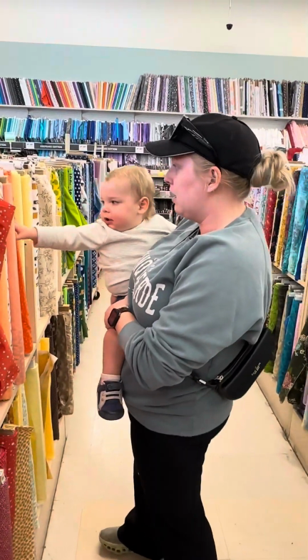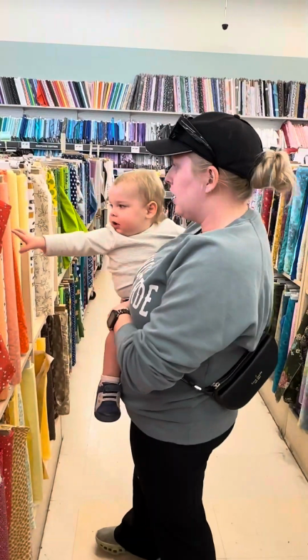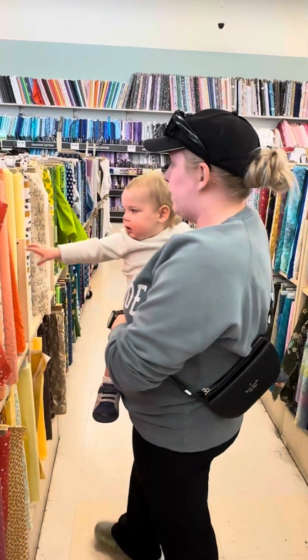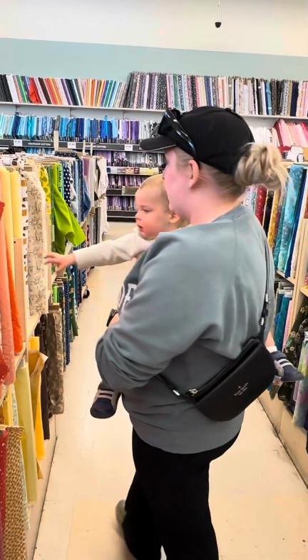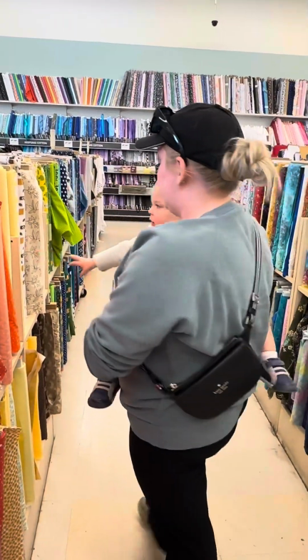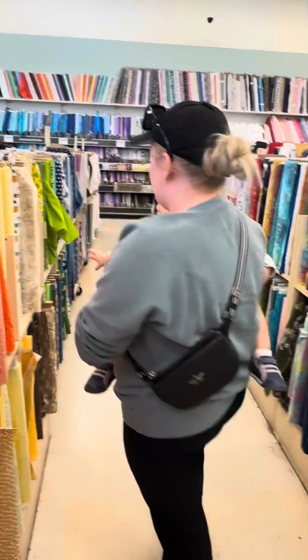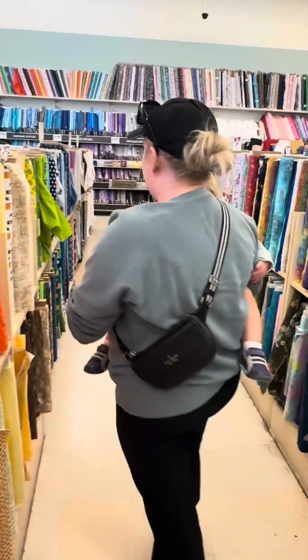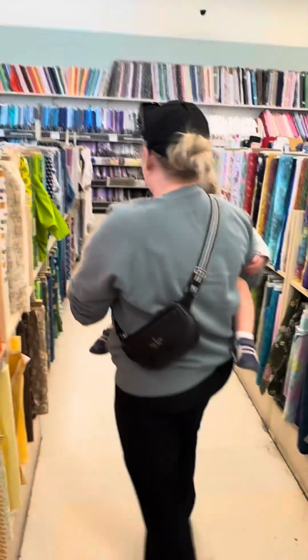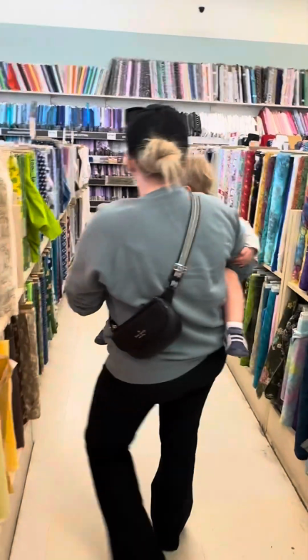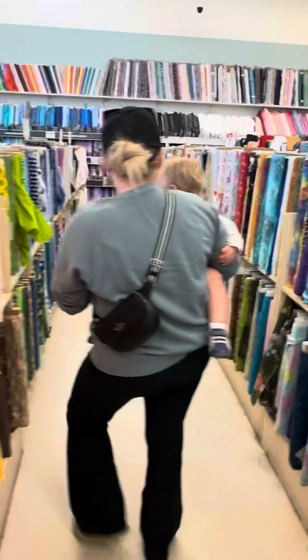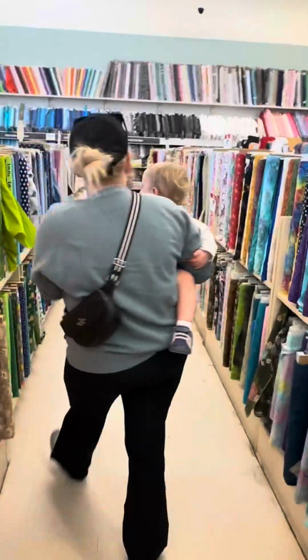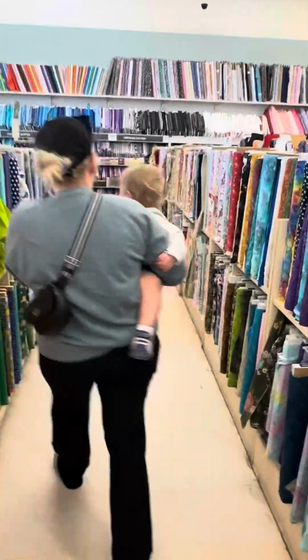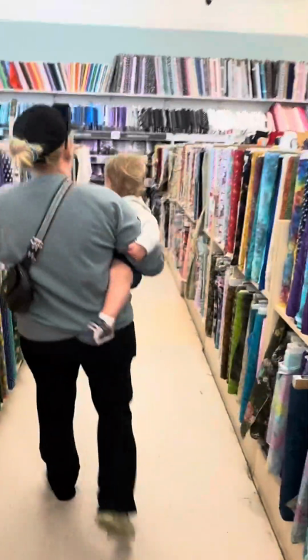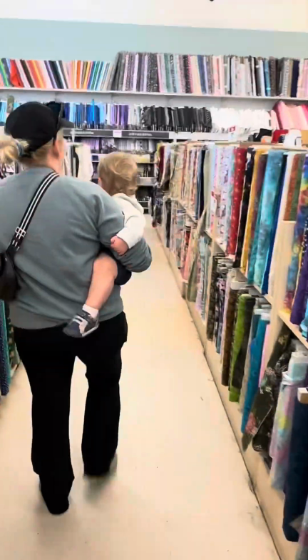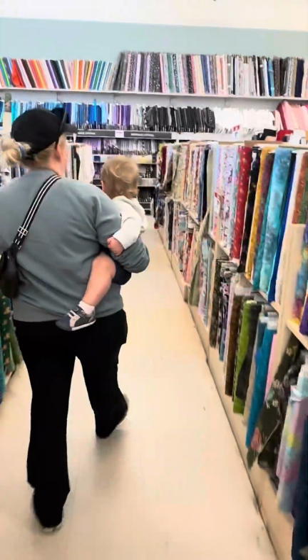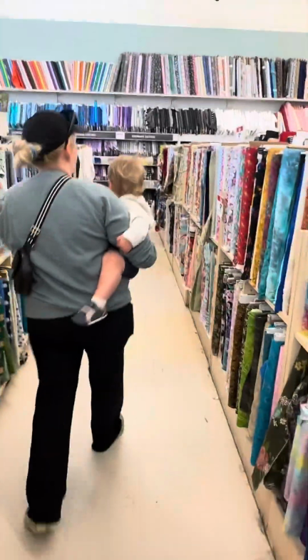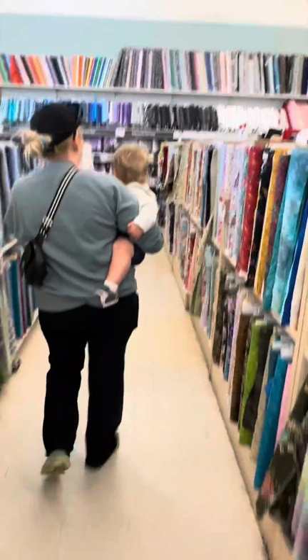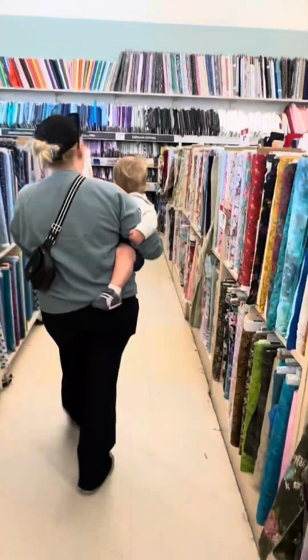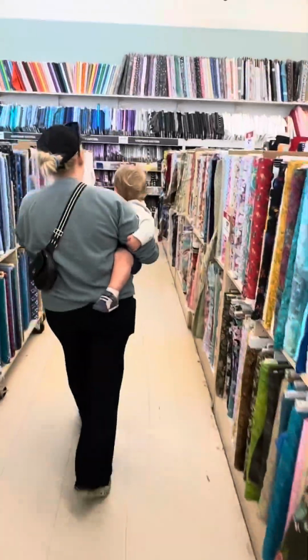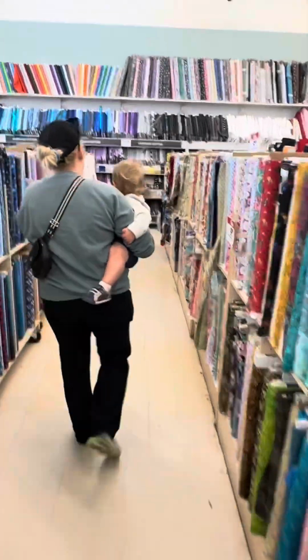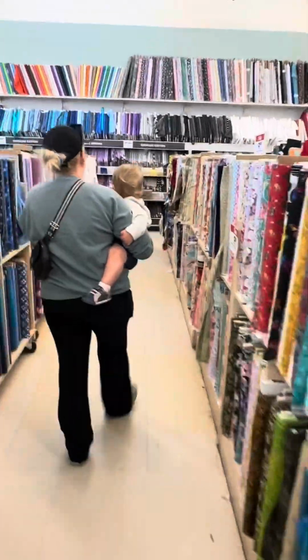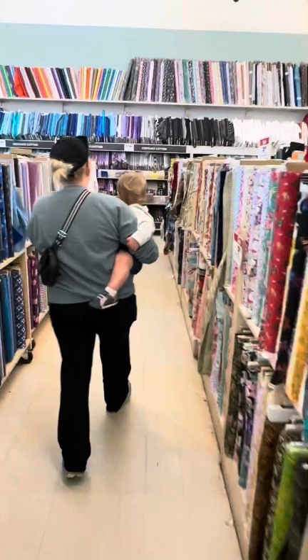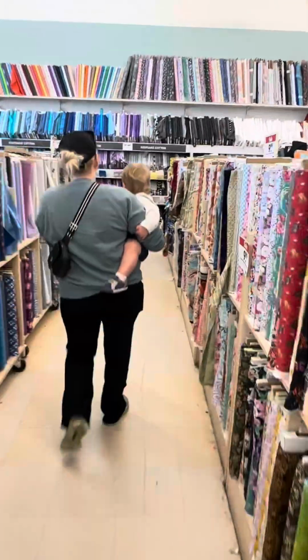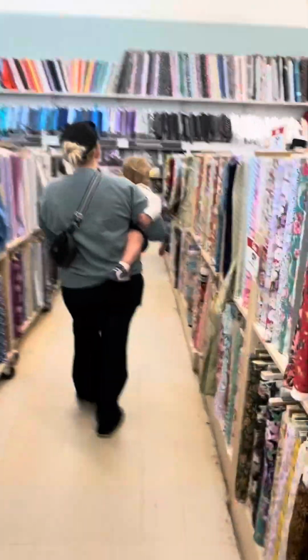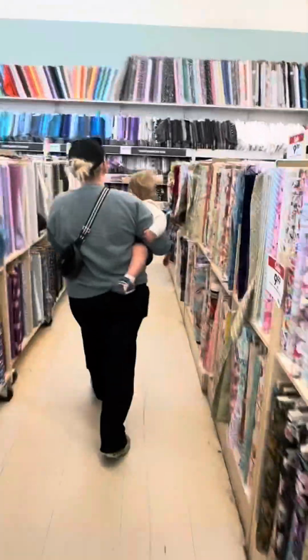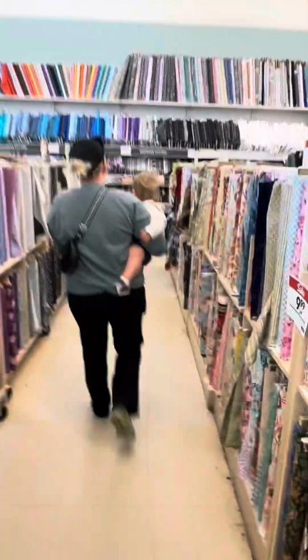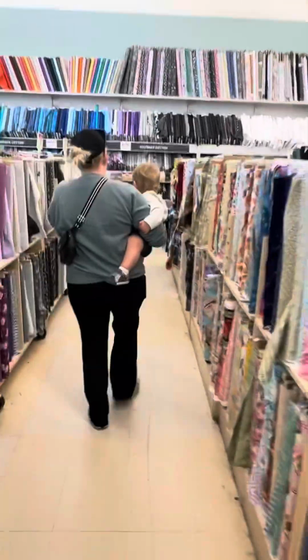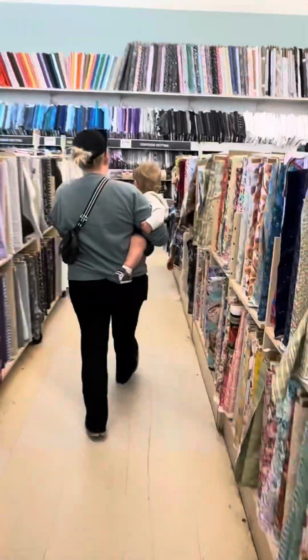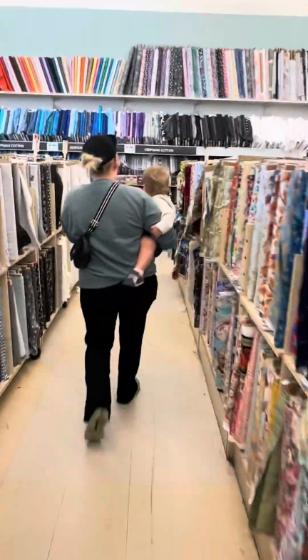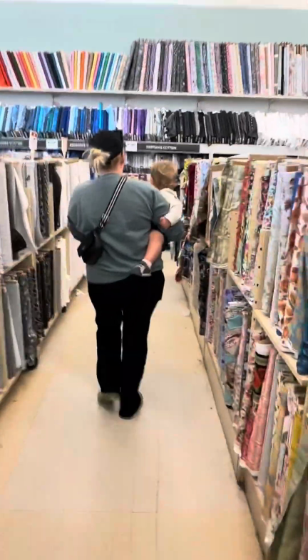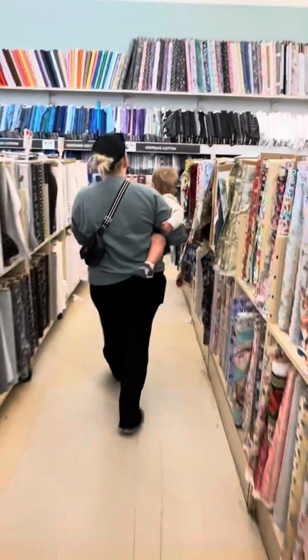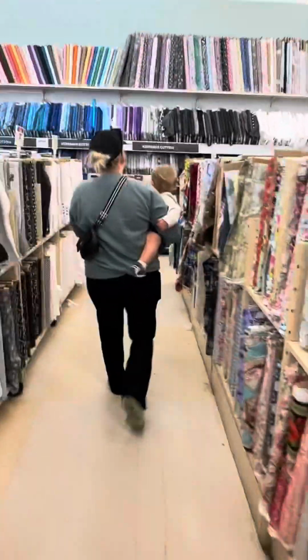Come on, let's go pick another one to touch. These are all the same — these are all cotton.